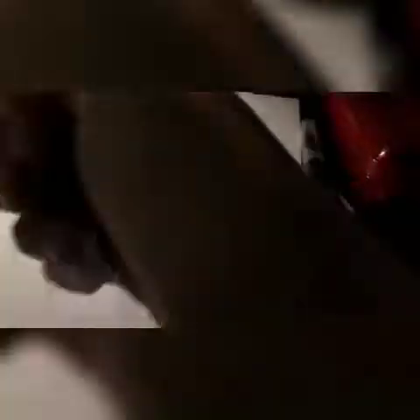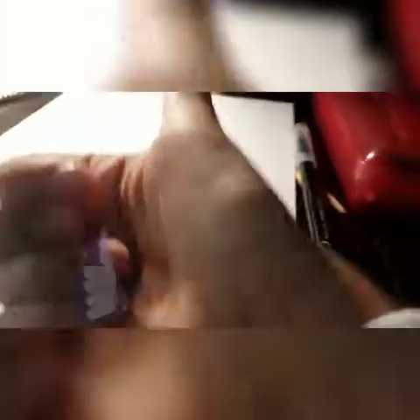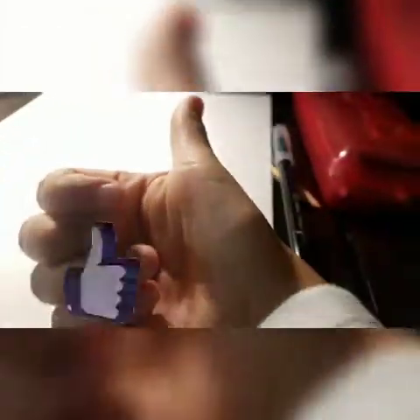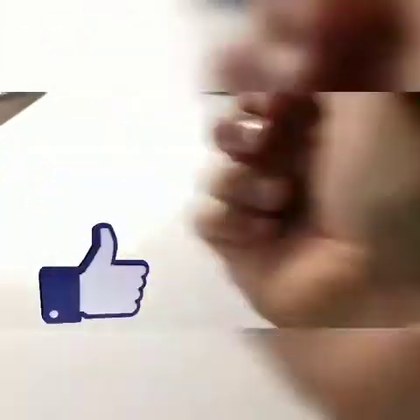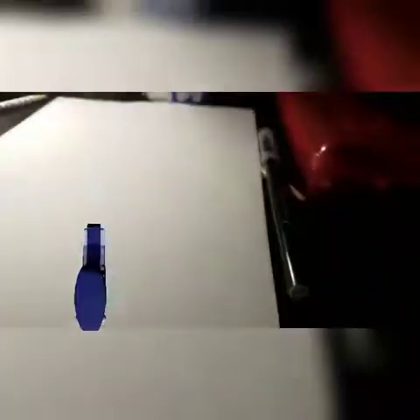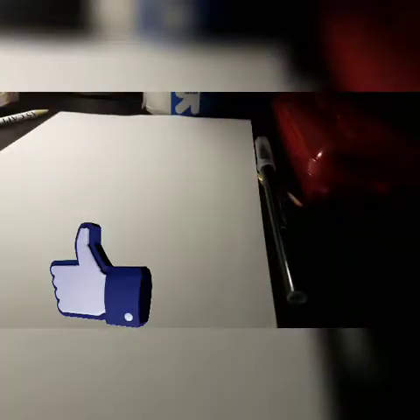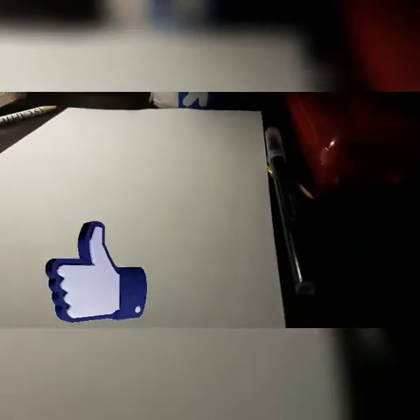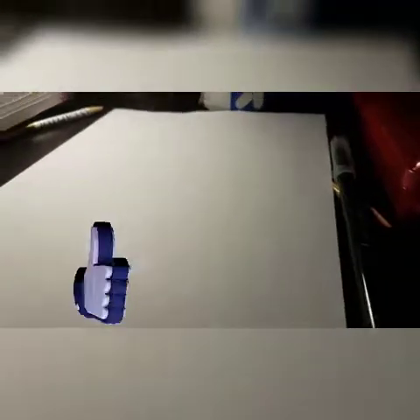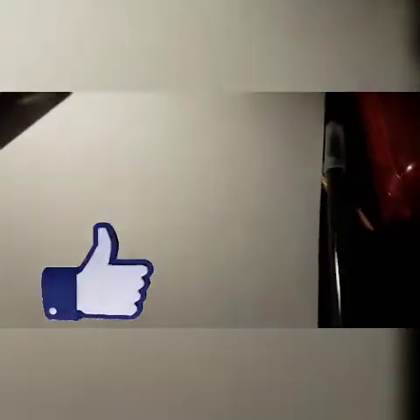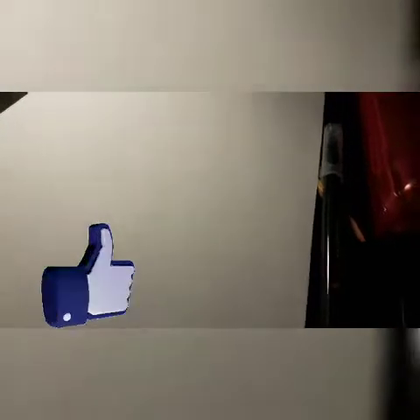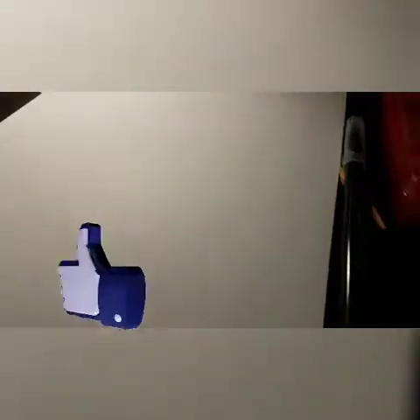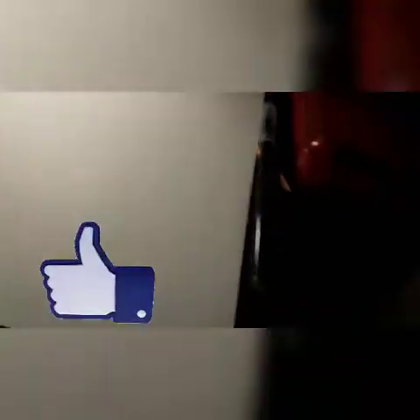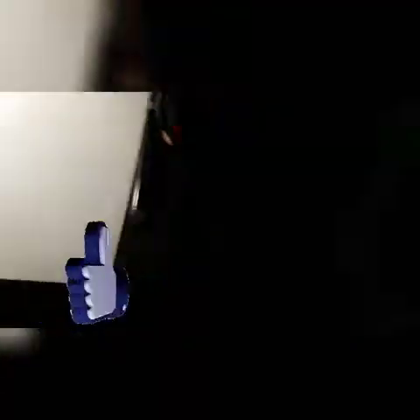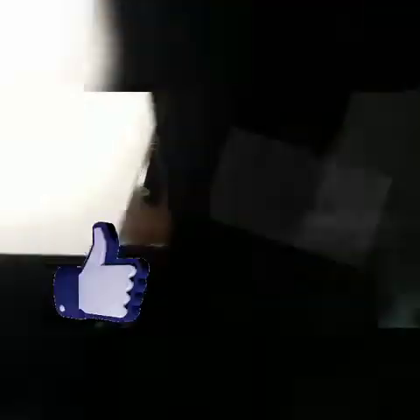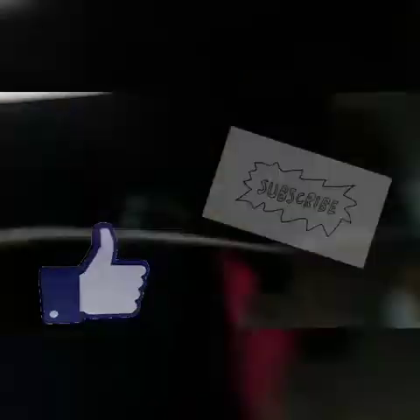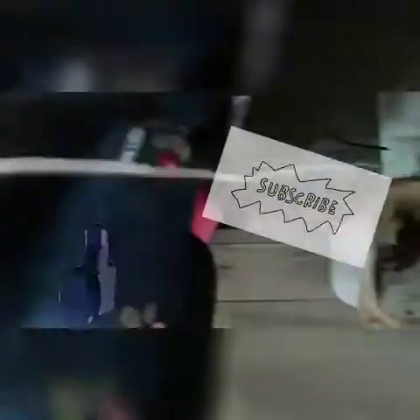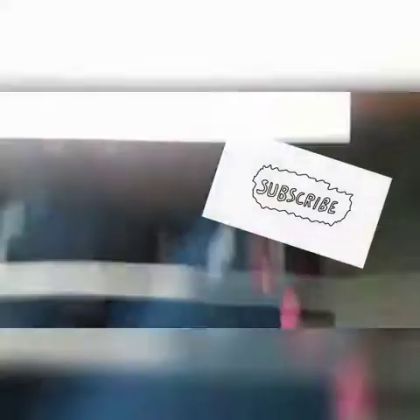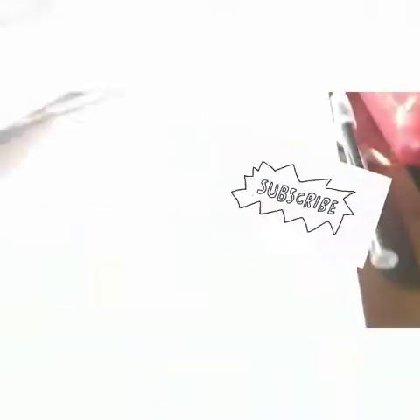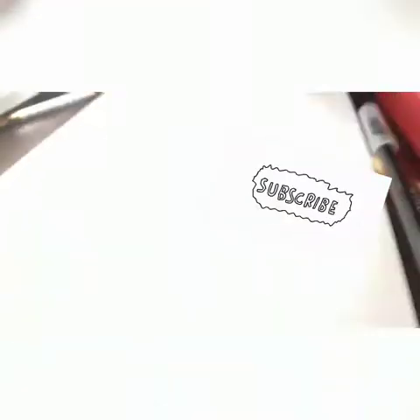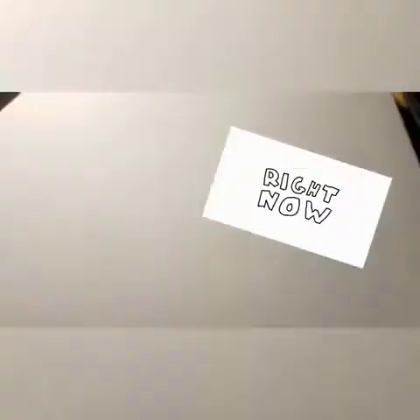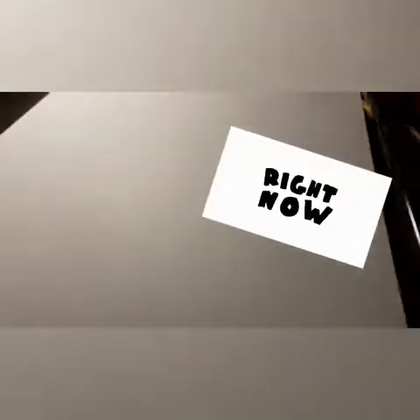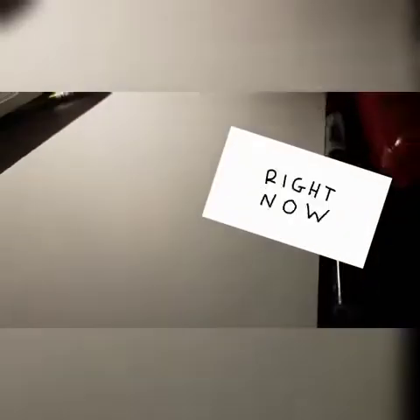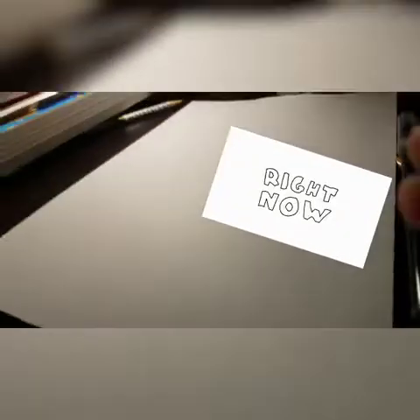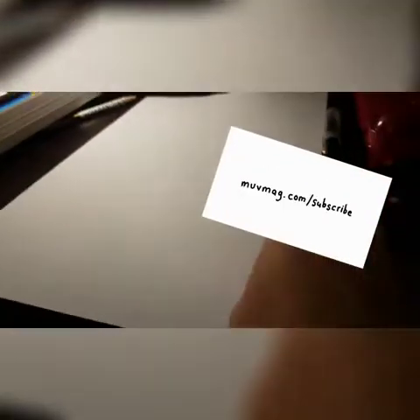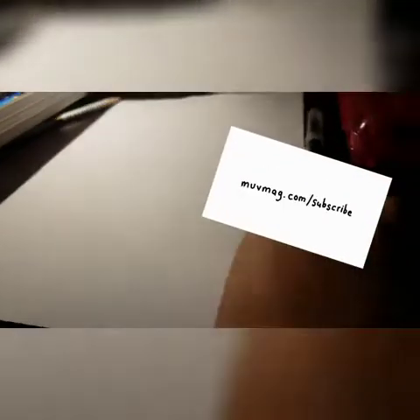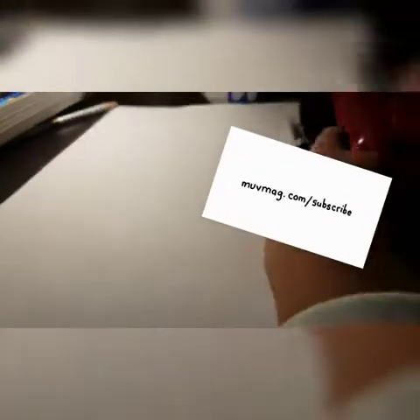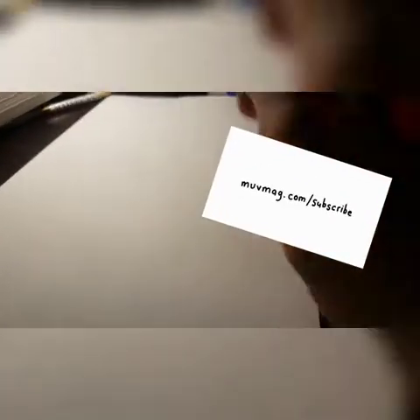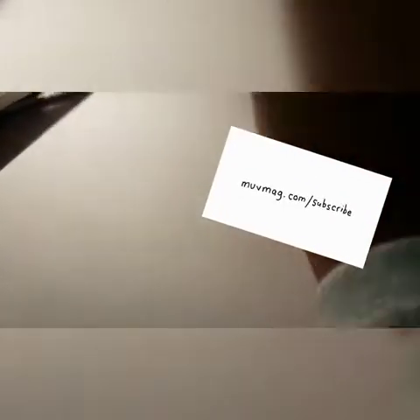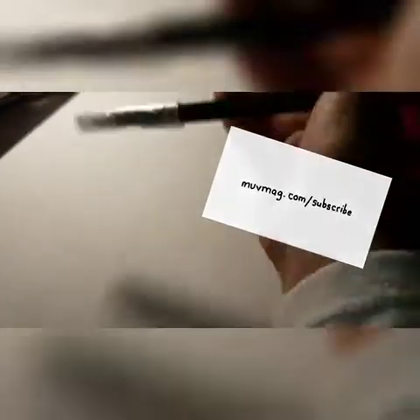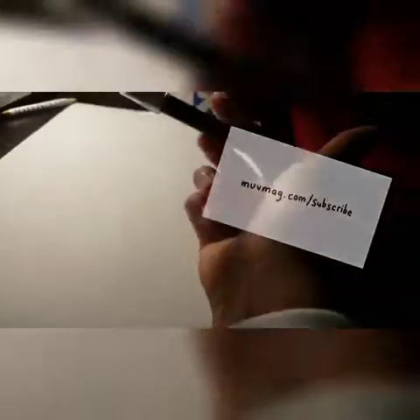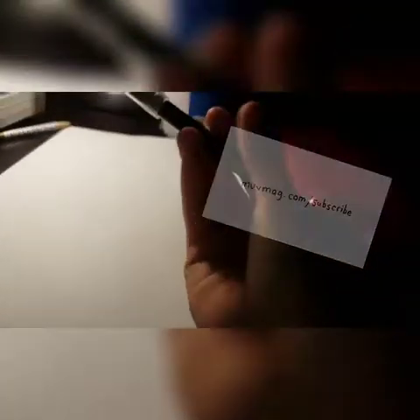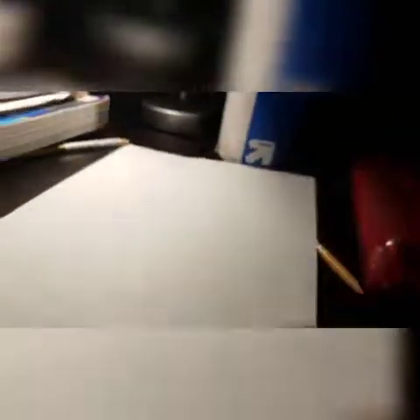Please like, subscribe, and share. Sorry guys, my phone's charging so I have to do it this way.